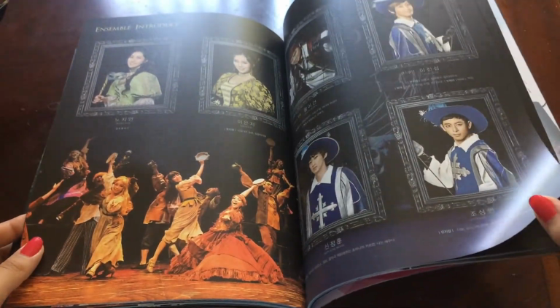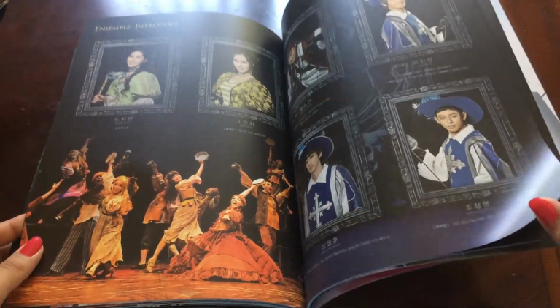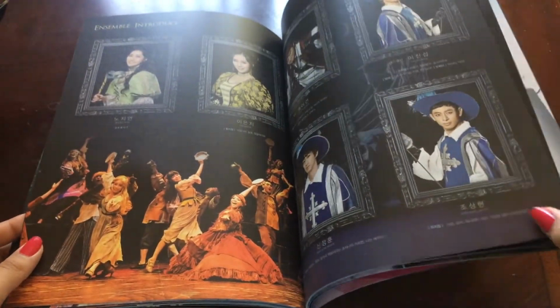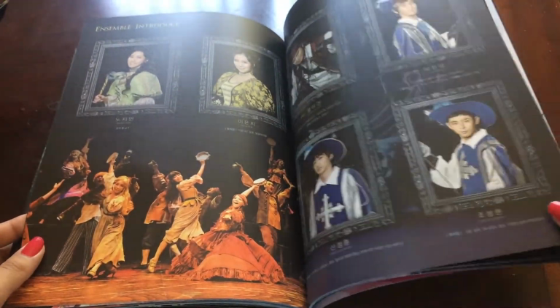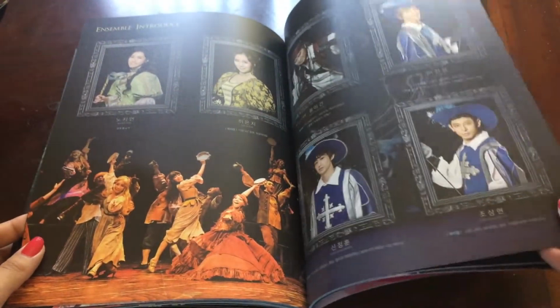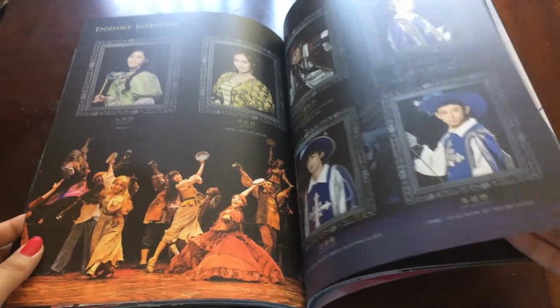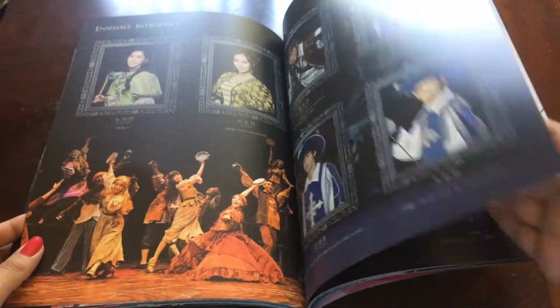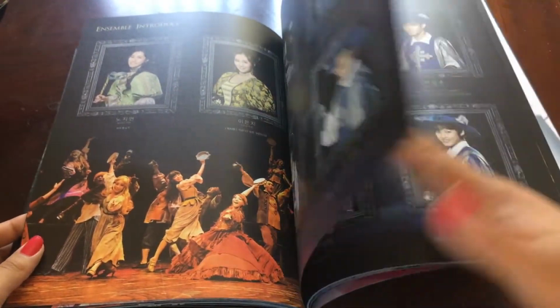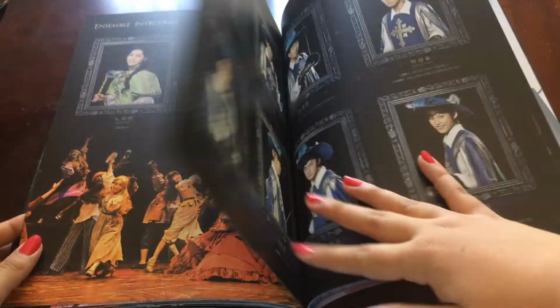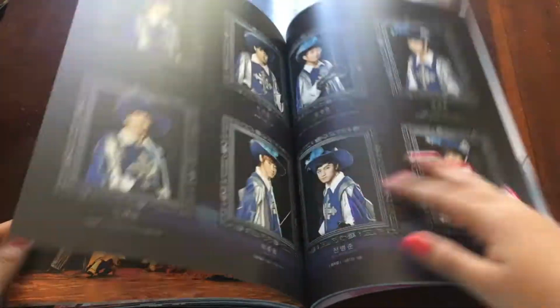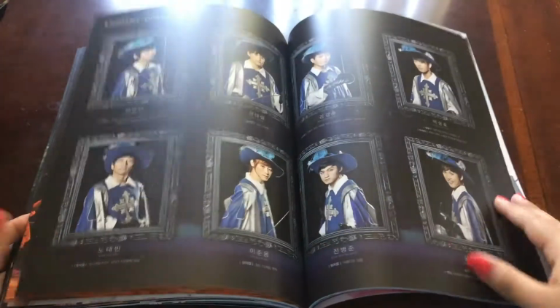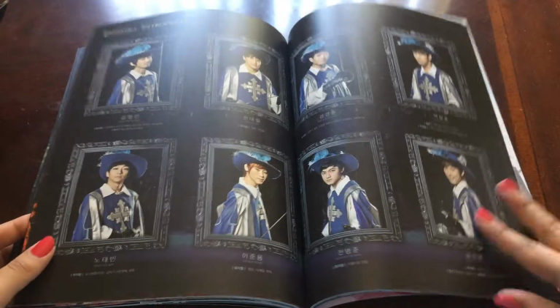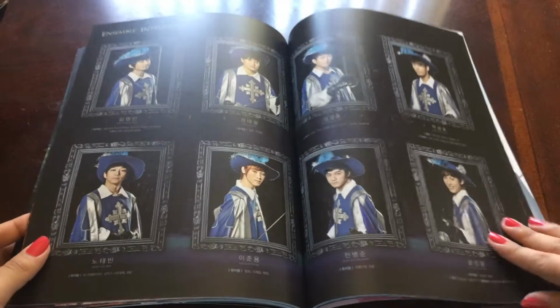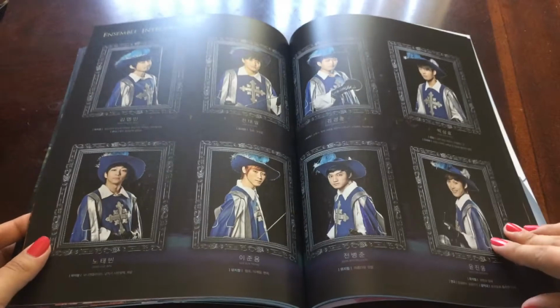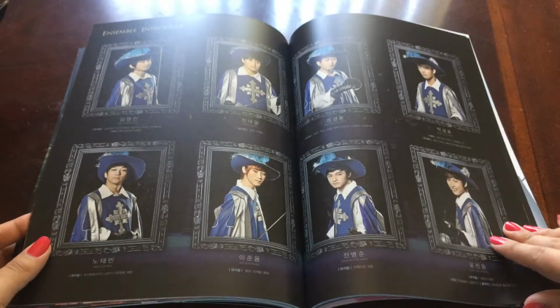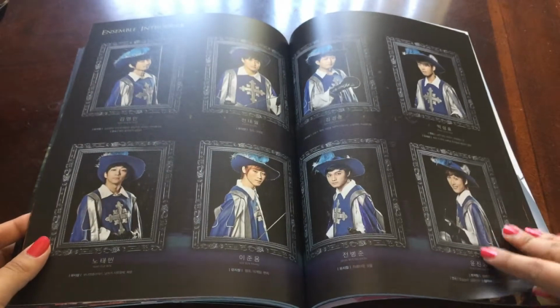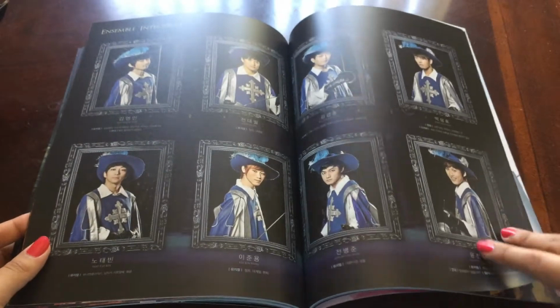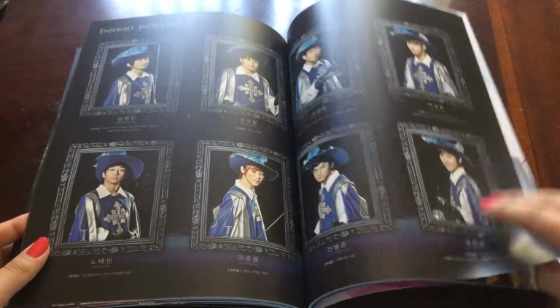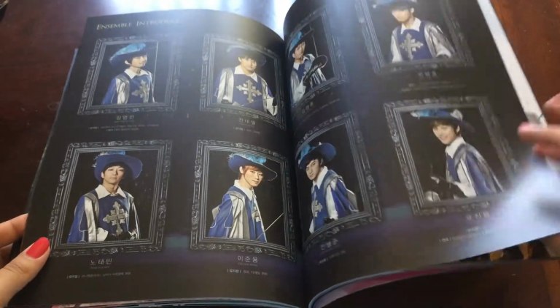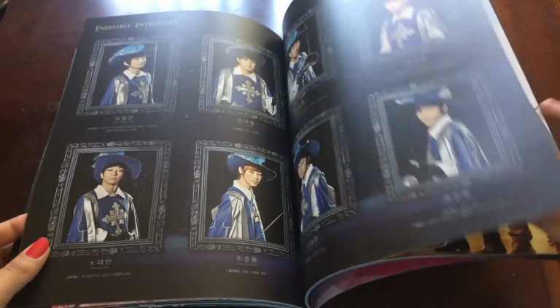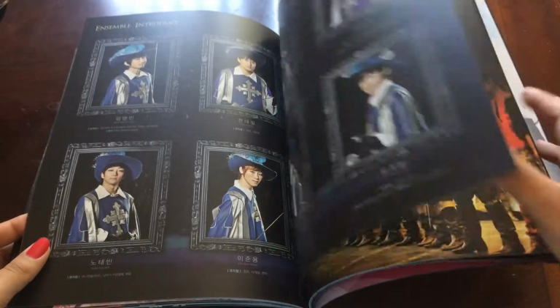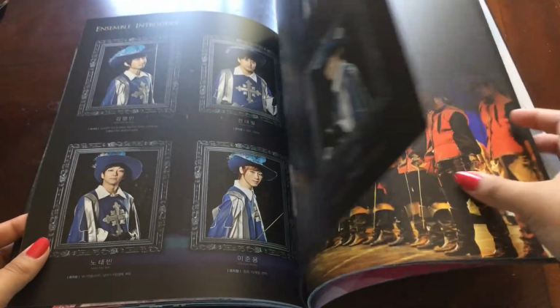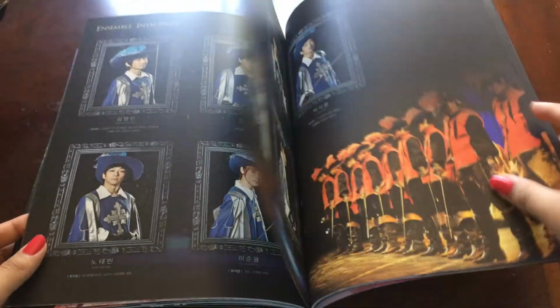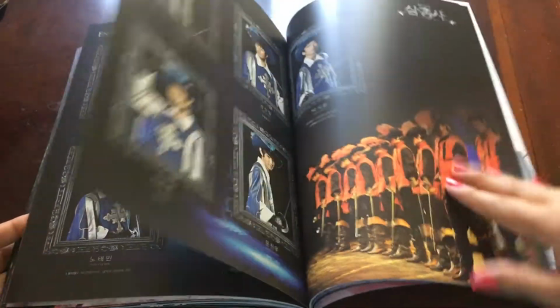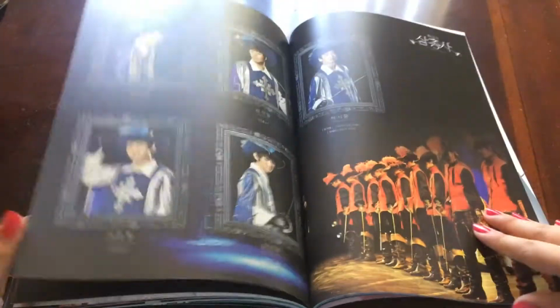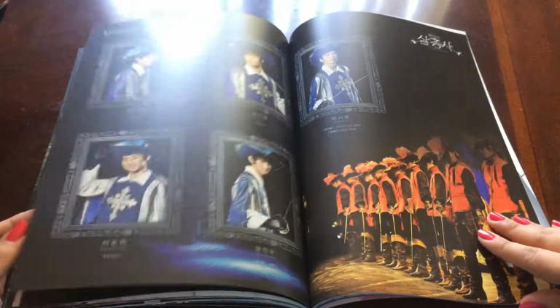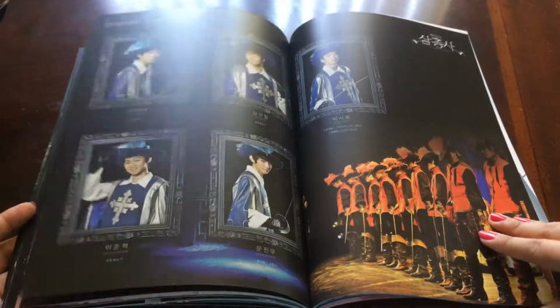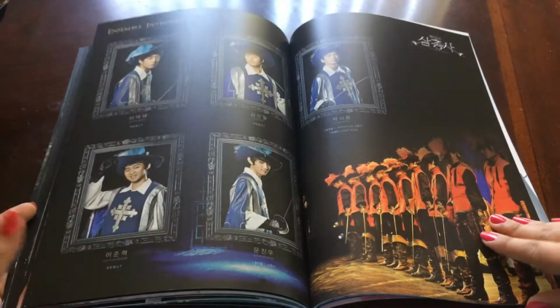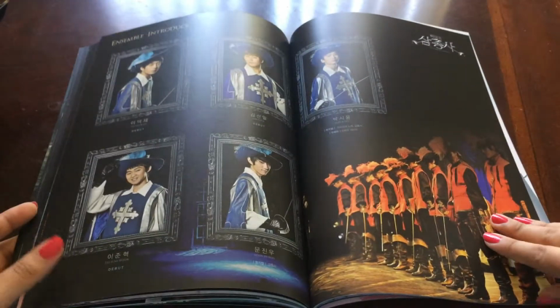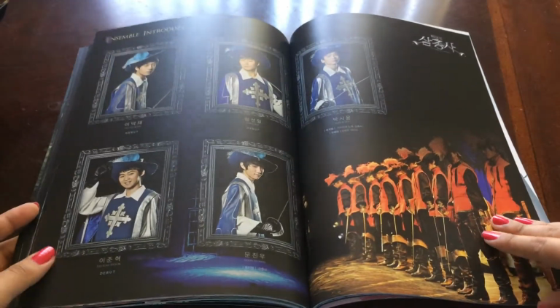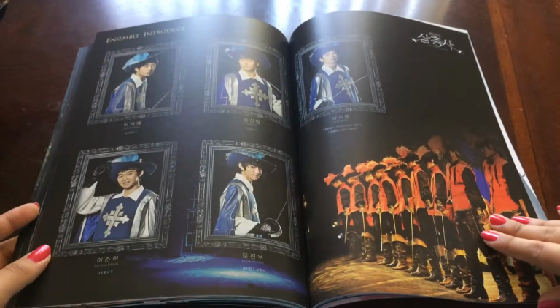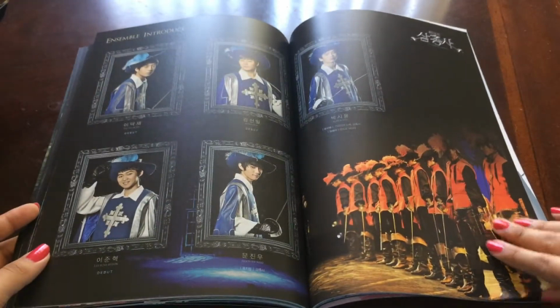Well, these people in the frames, they're the ensemble, so they're sort of like backup singers in the play.